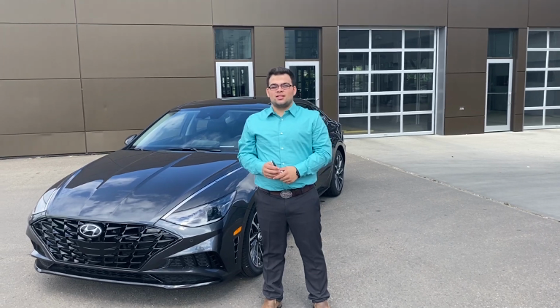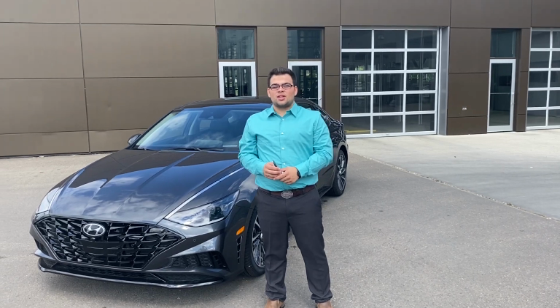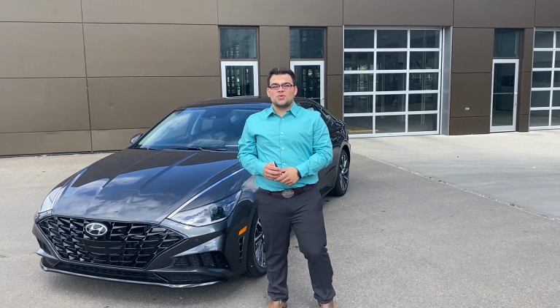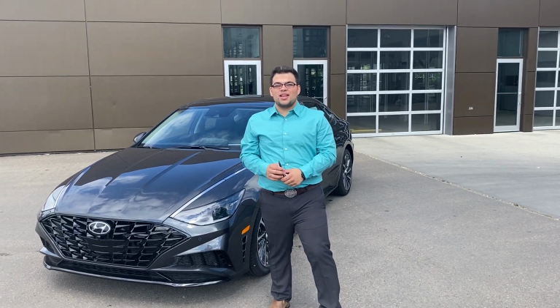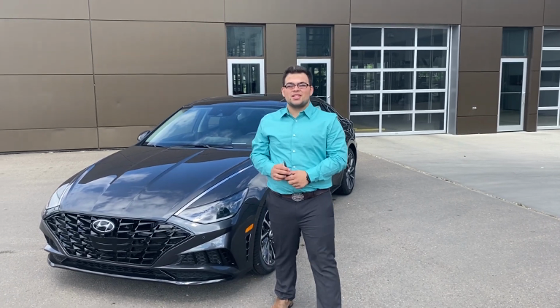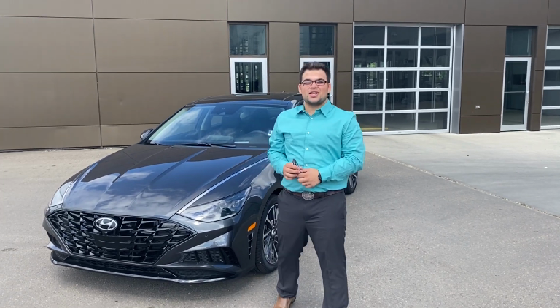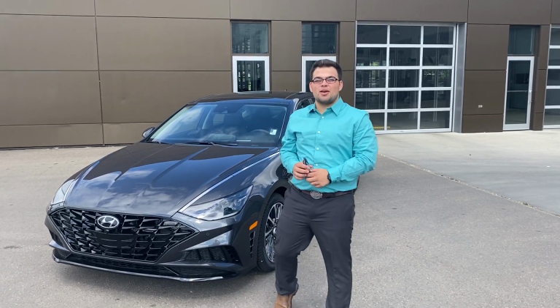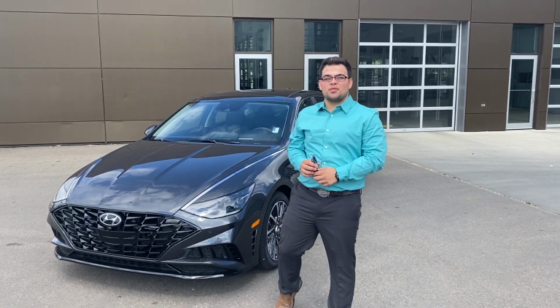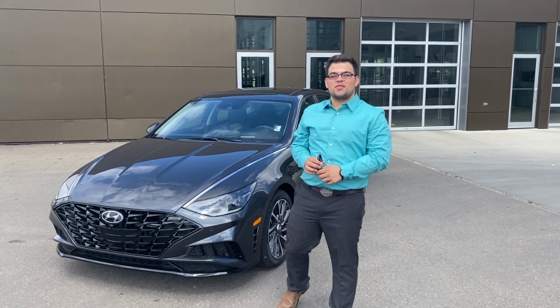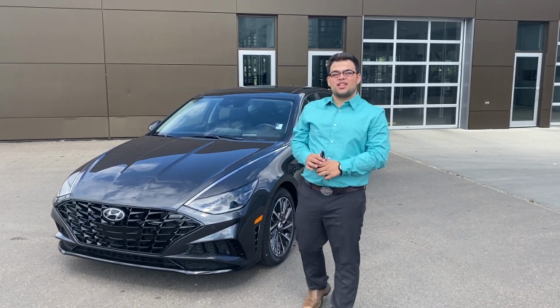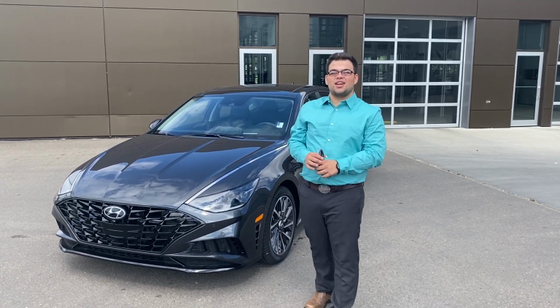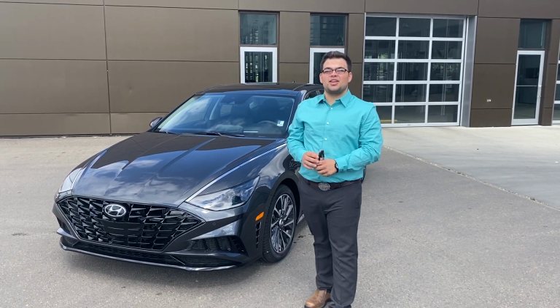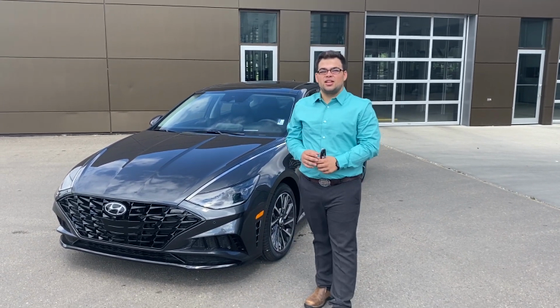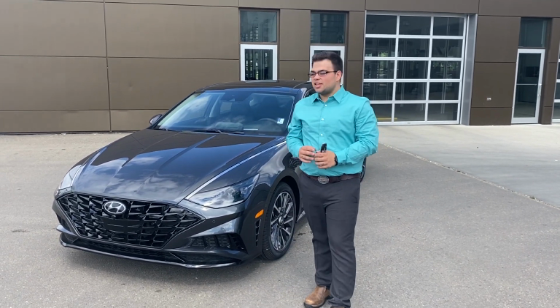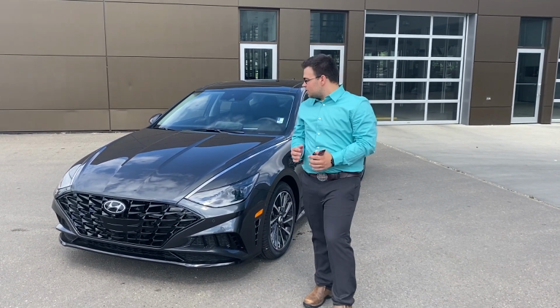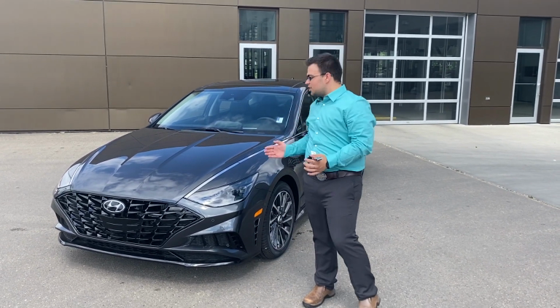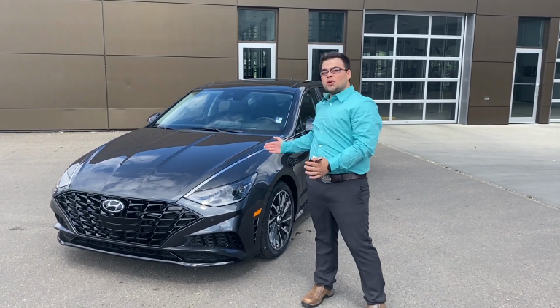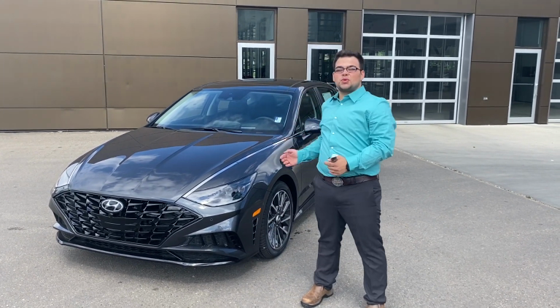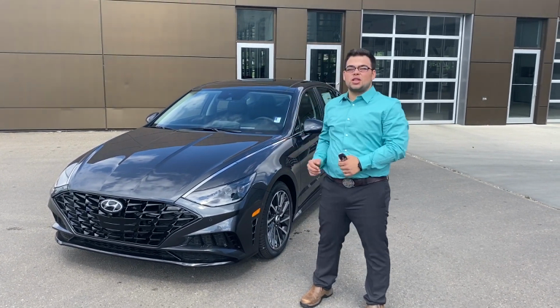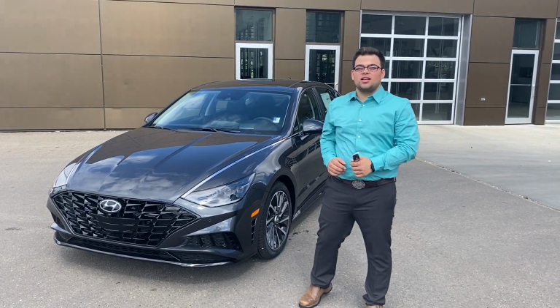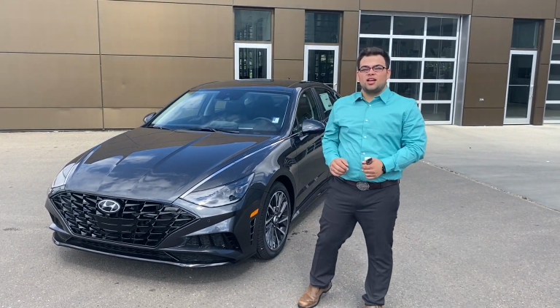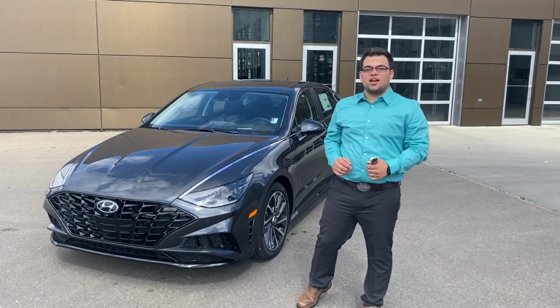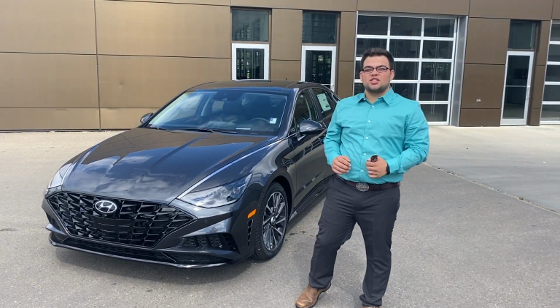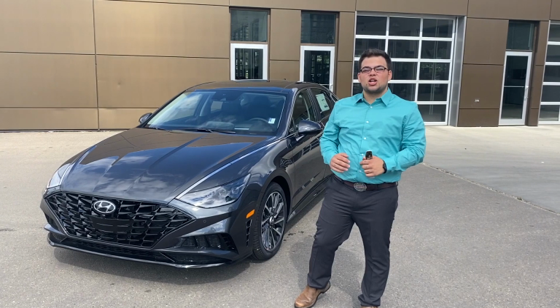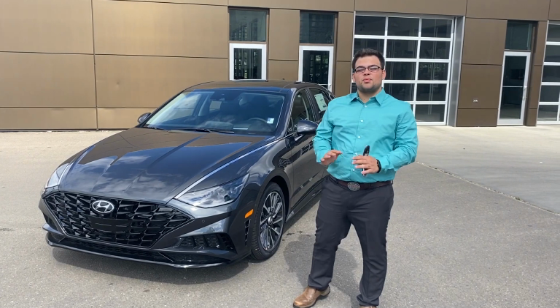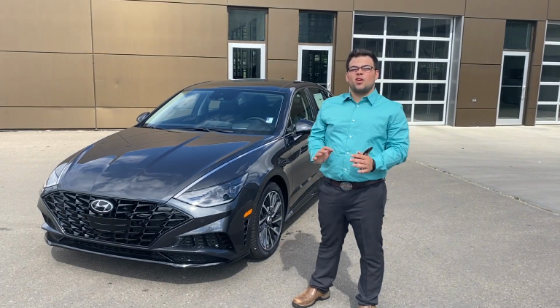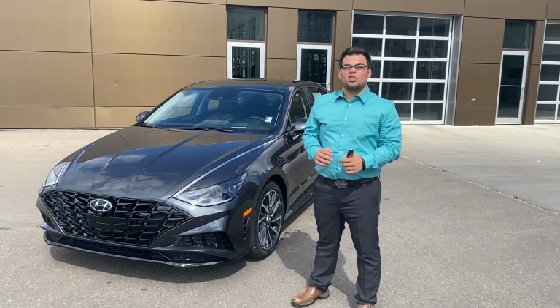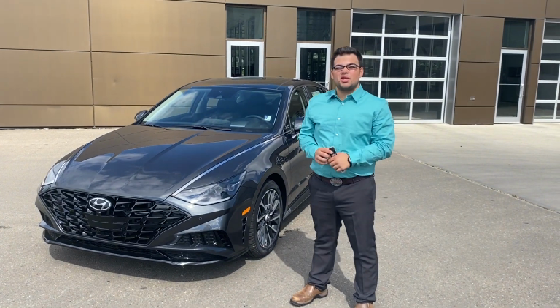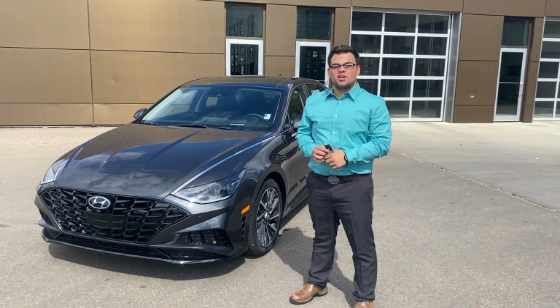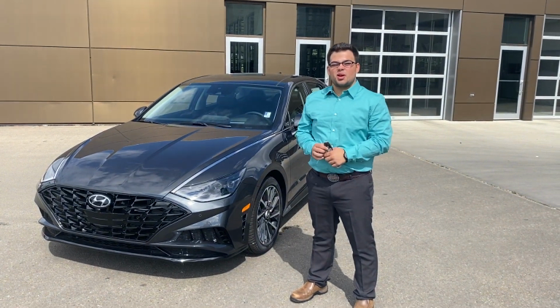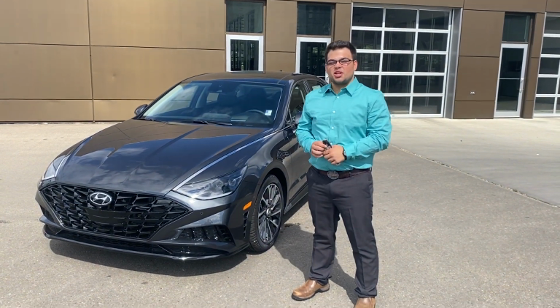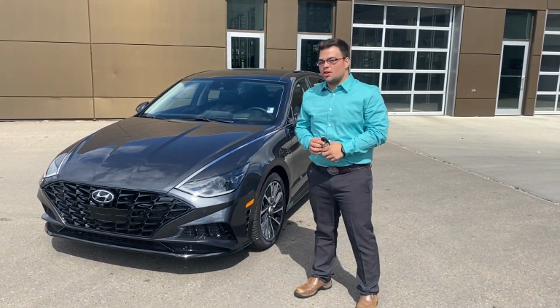Hello Rene, this is Cameron from River City Hyundai and this is the 2020 Sonata Ultimate you were inquiring about.